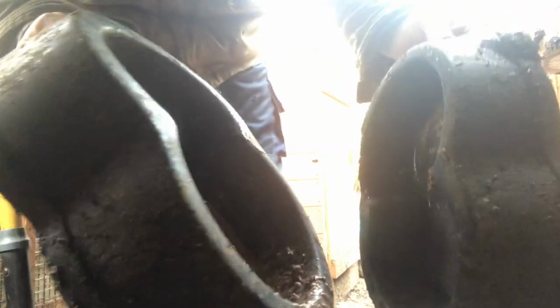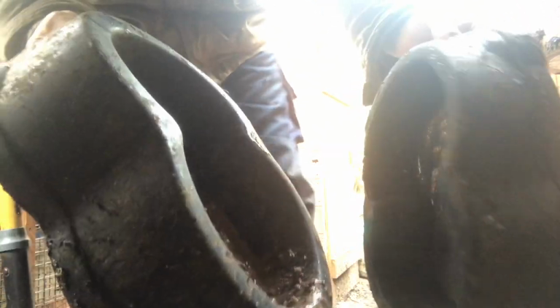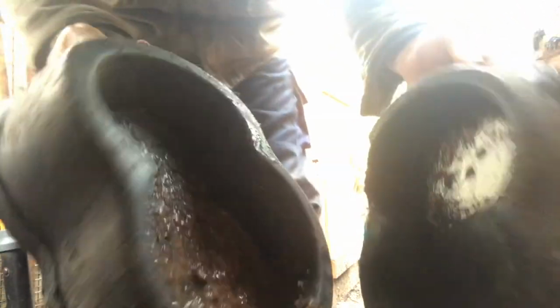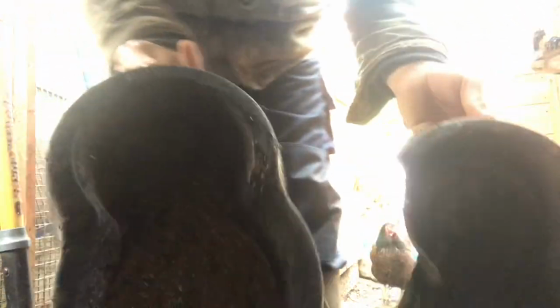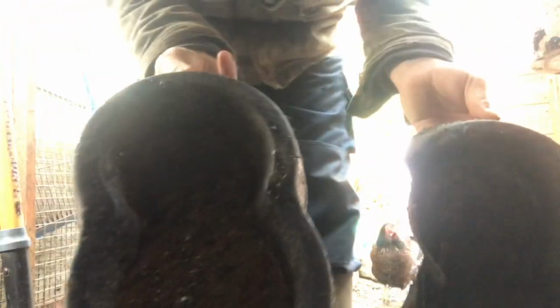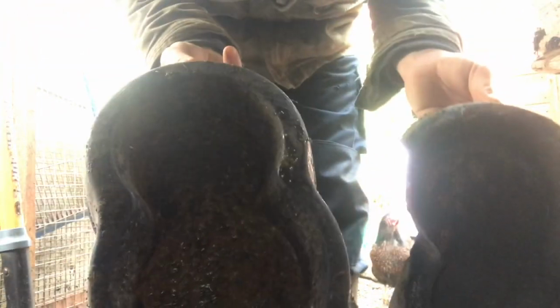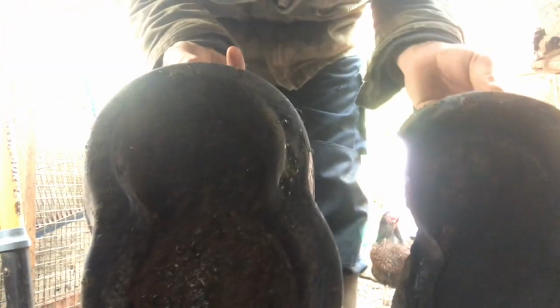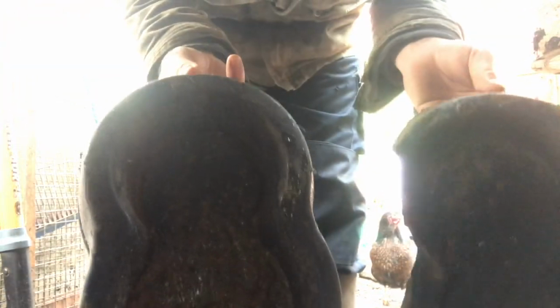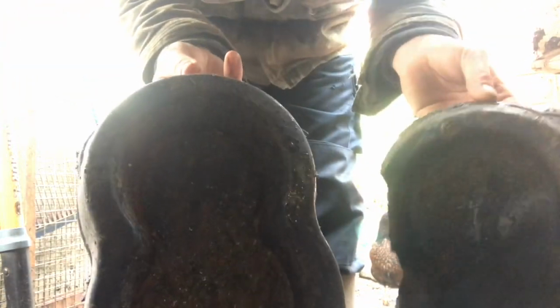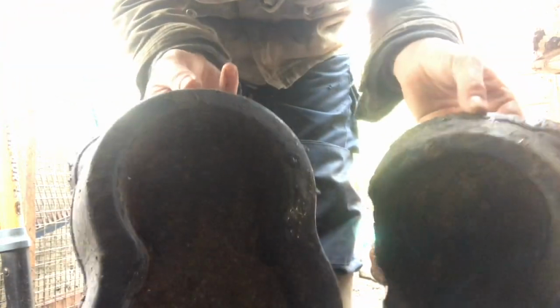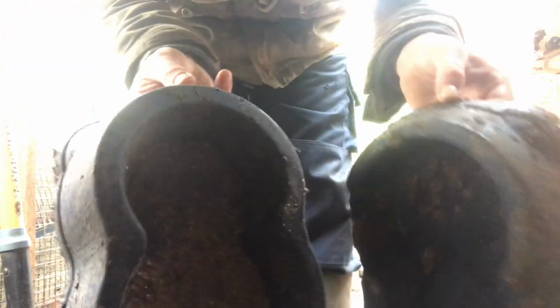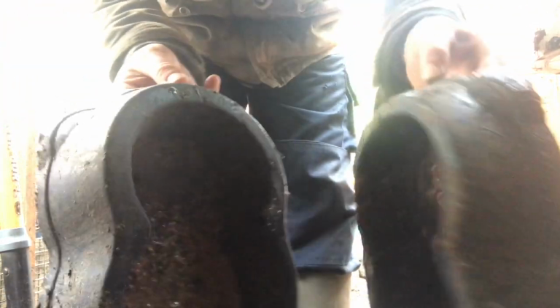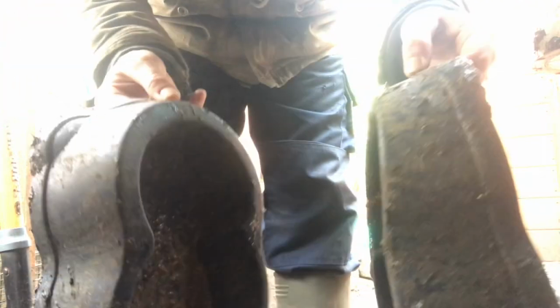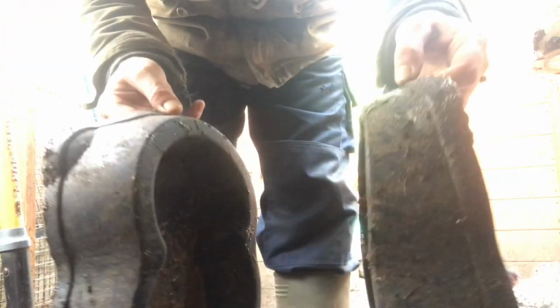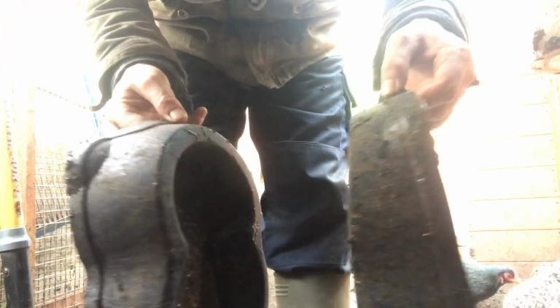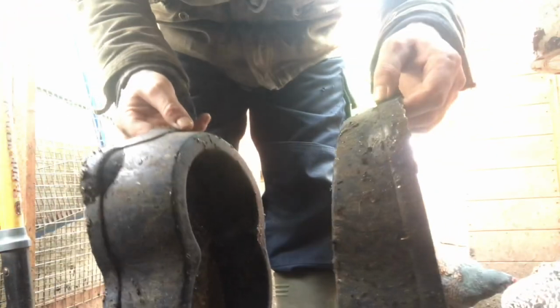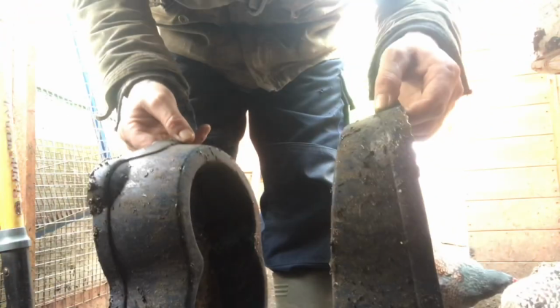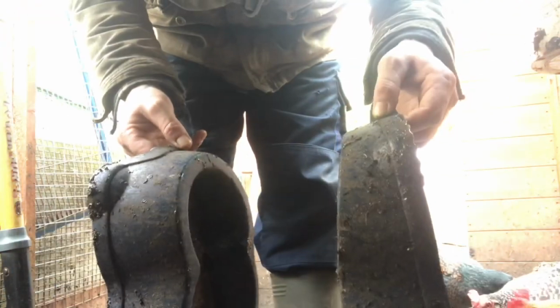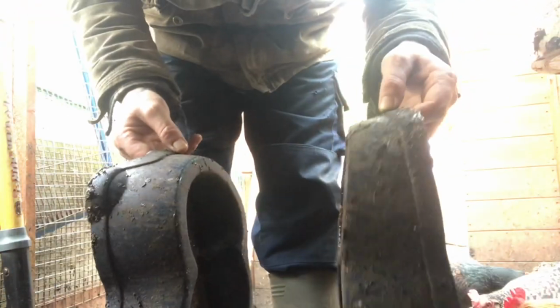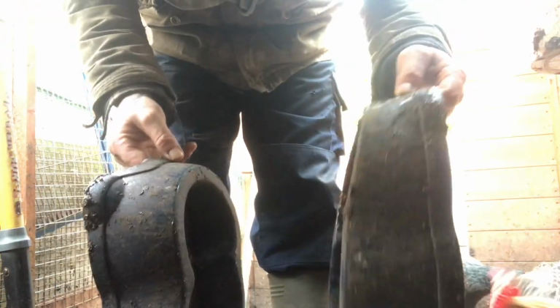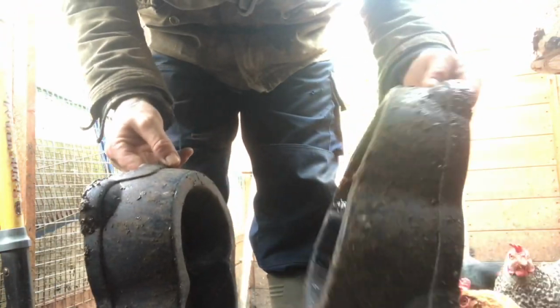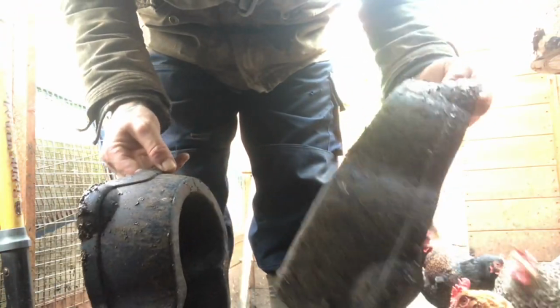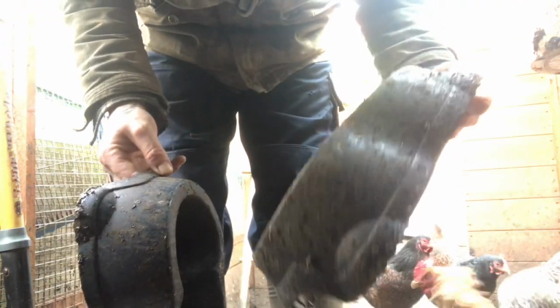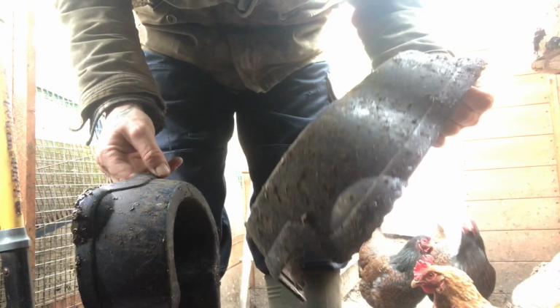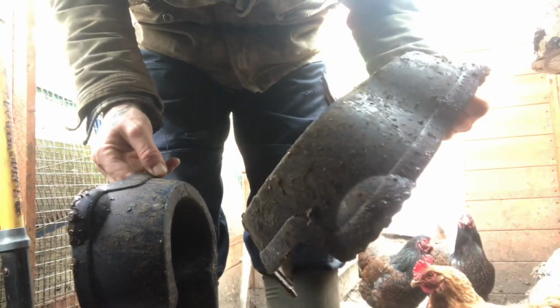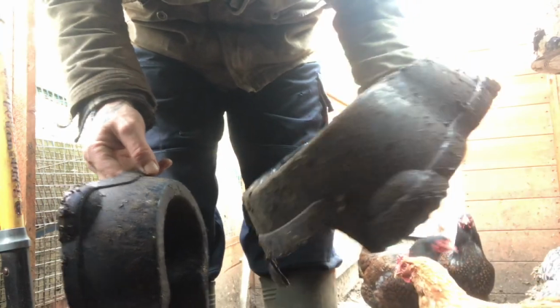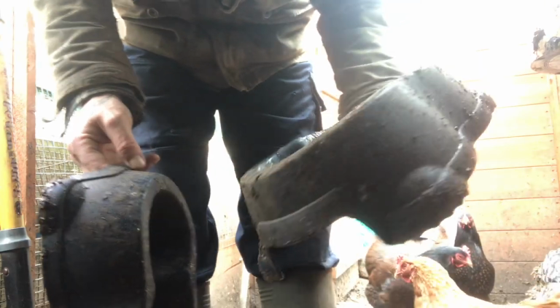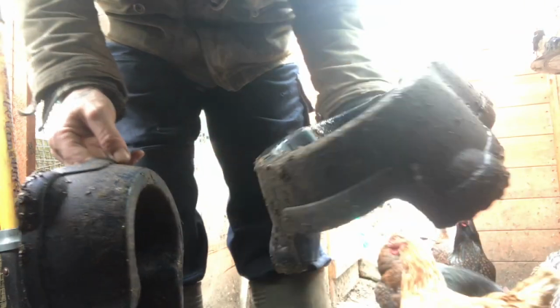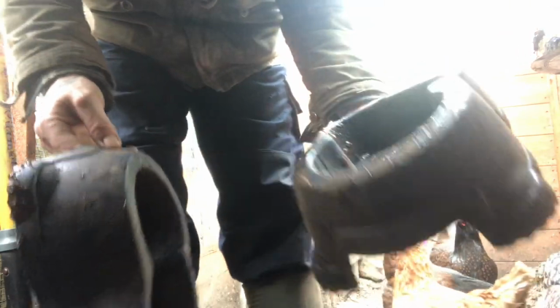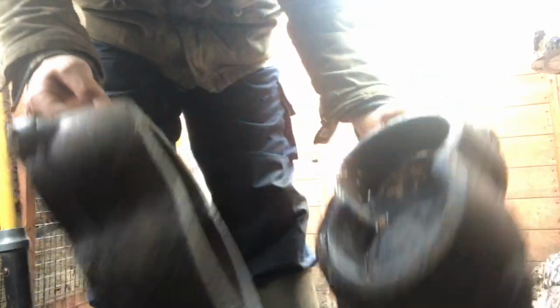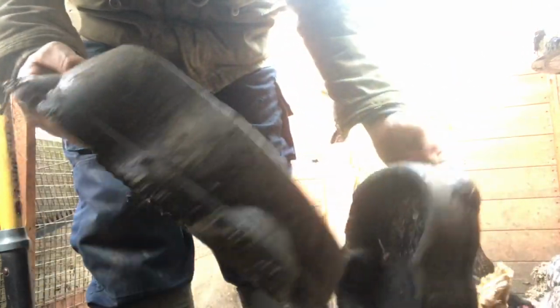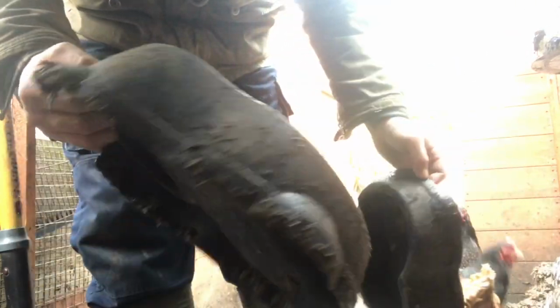These feeders have only been out two weeks and, I don't know if you can see, but they are already rusting.